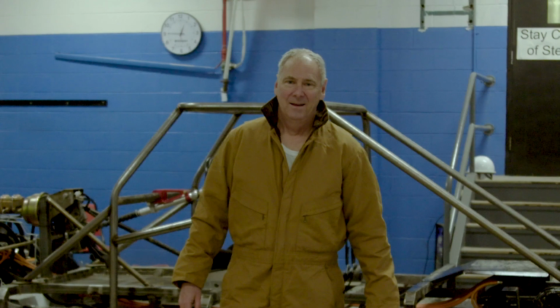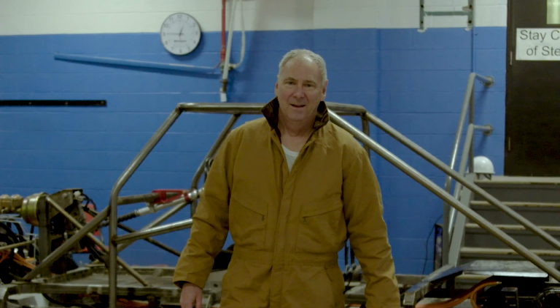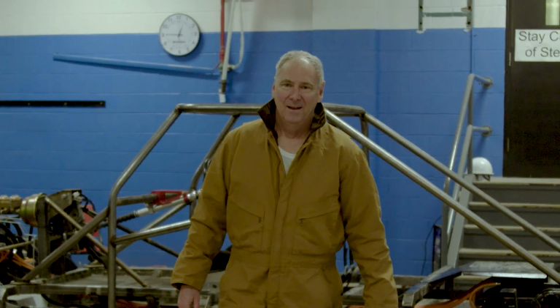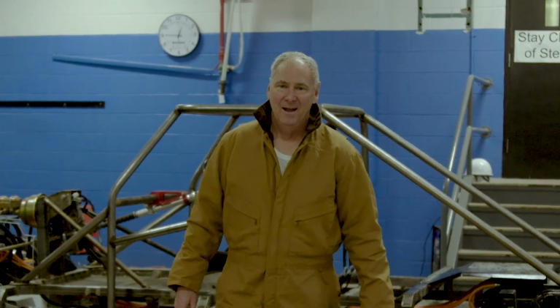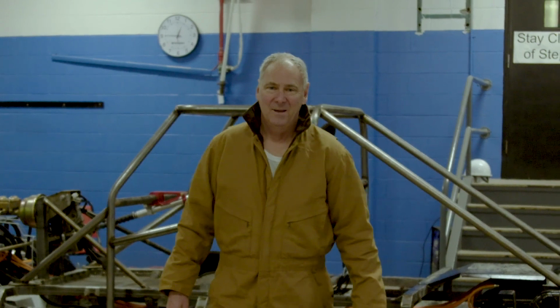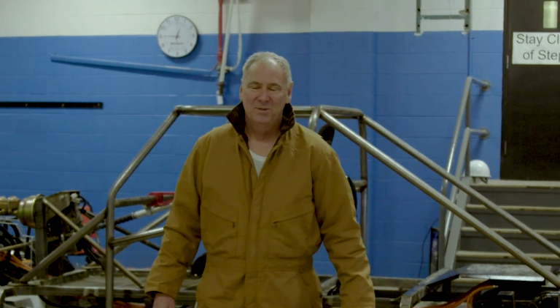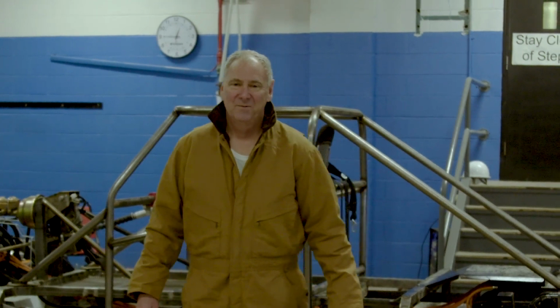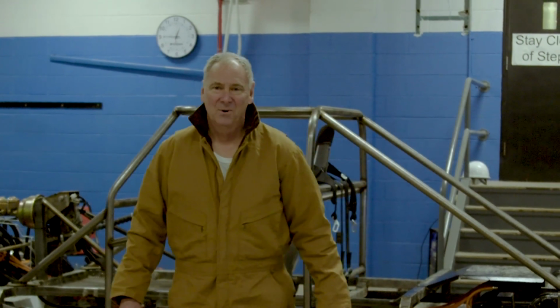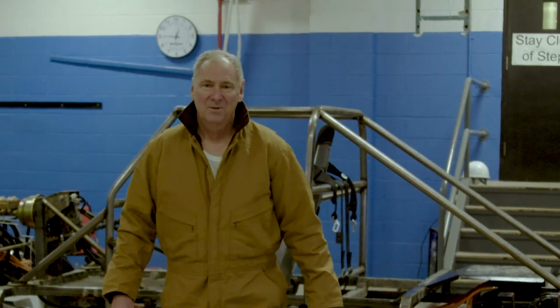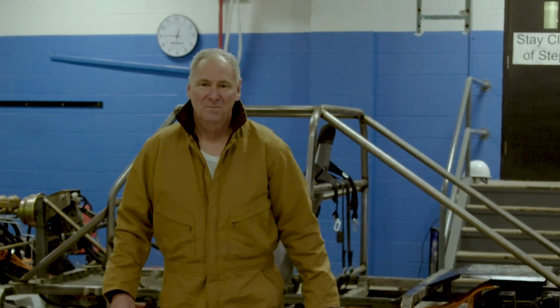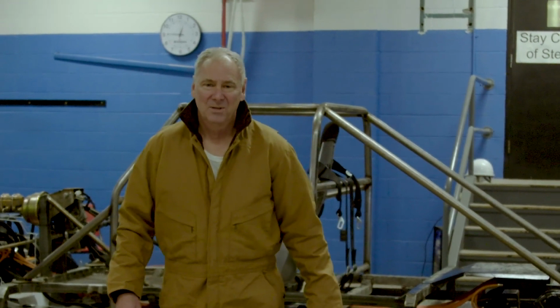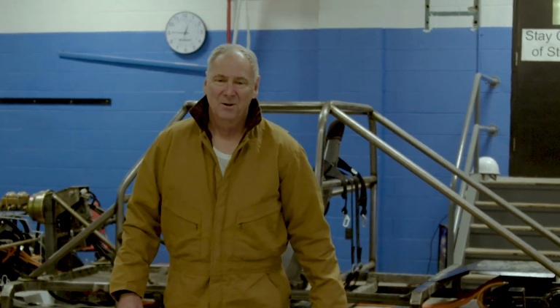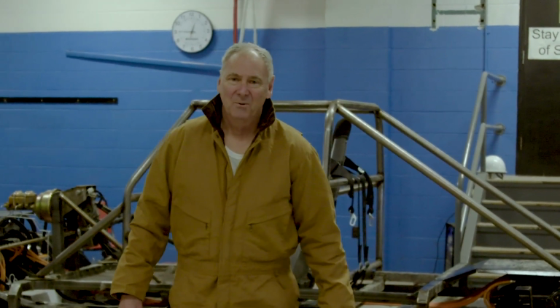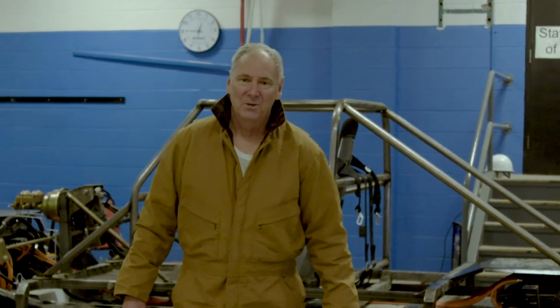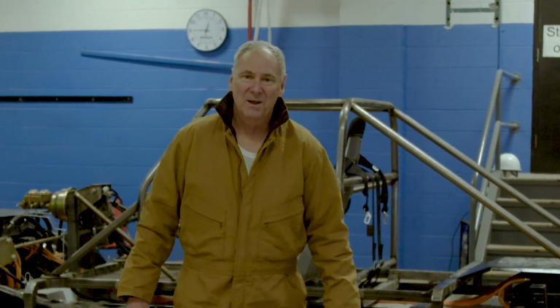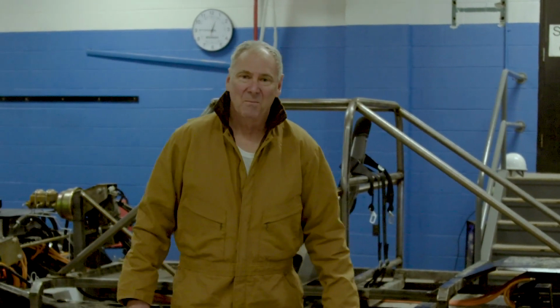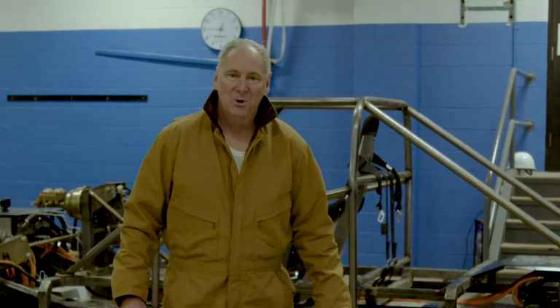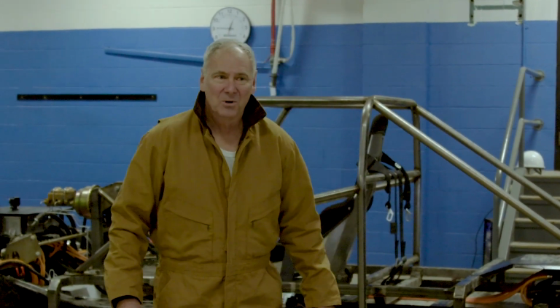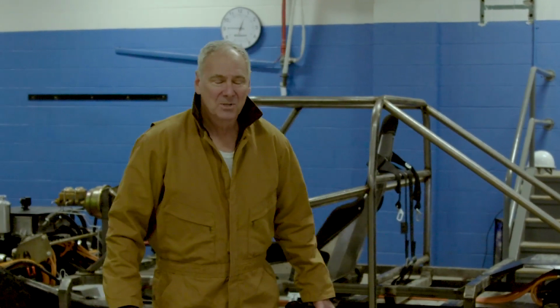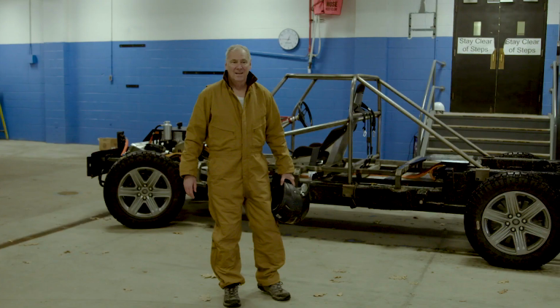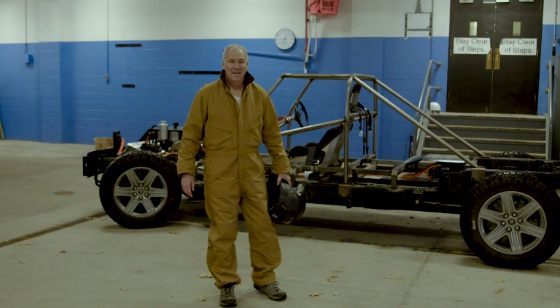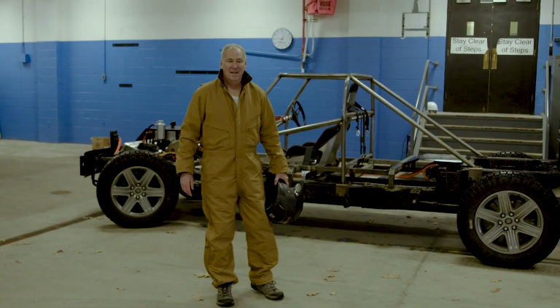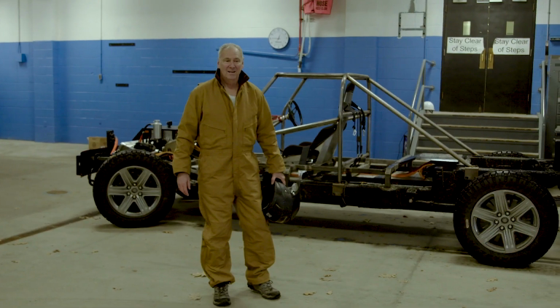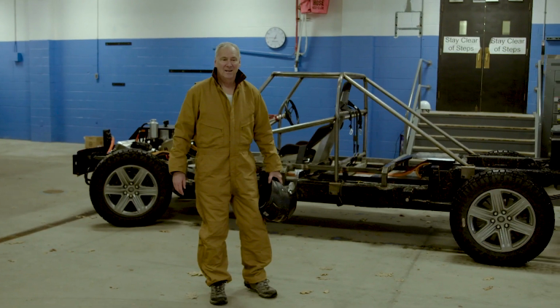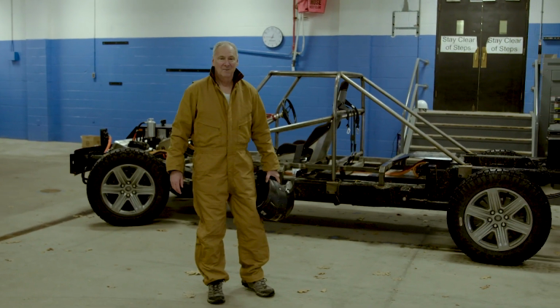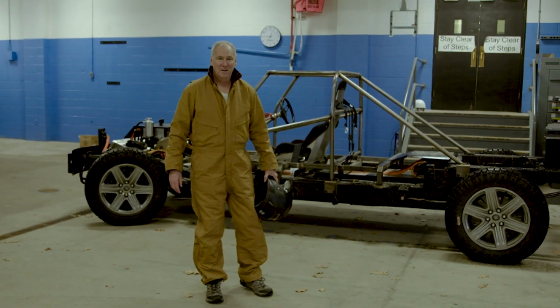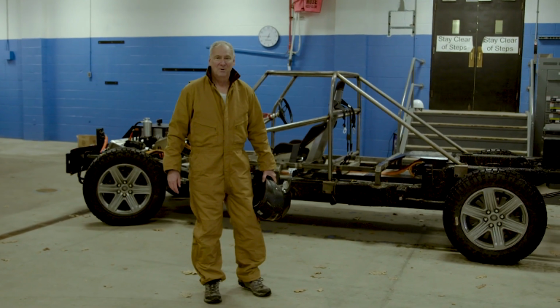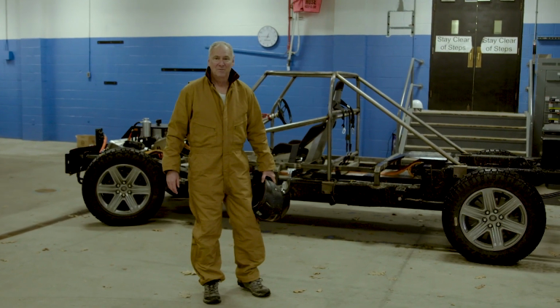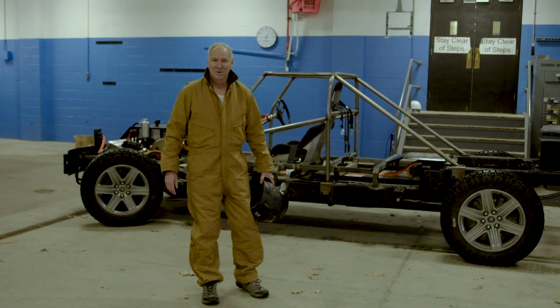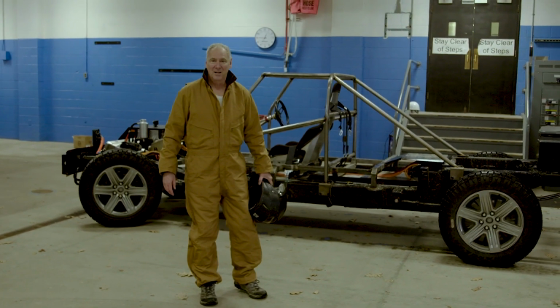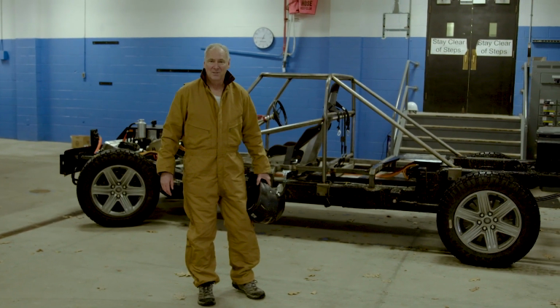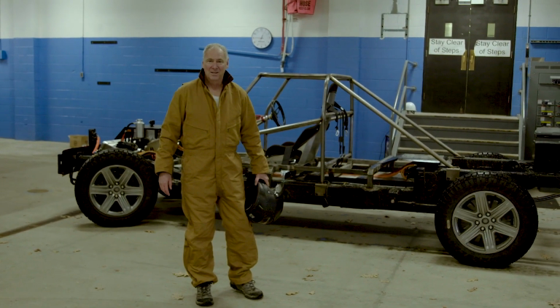Hi, I'm Steve Burns. I'm CEO of Lordstown Motors. And we've got a treat for you guys today.